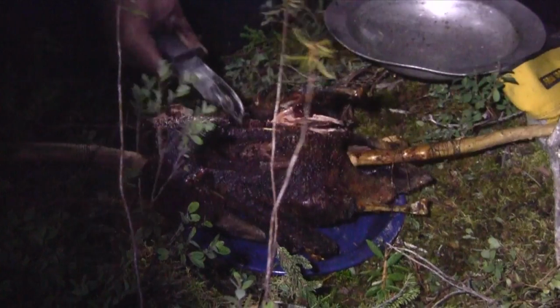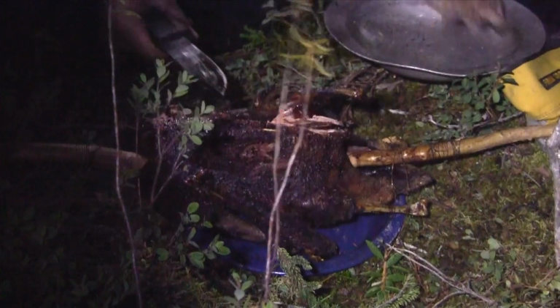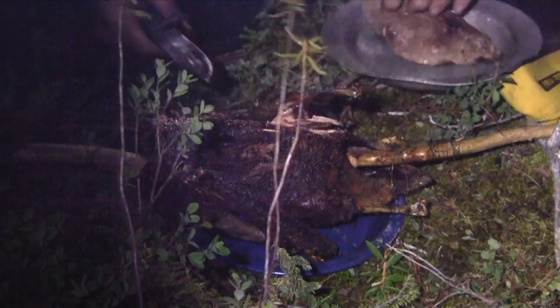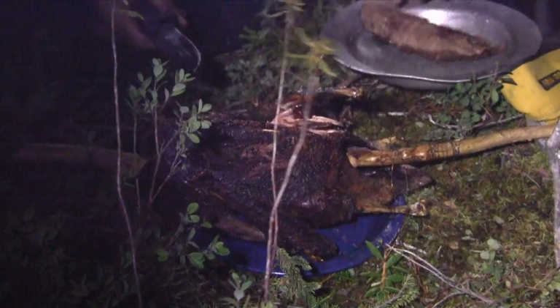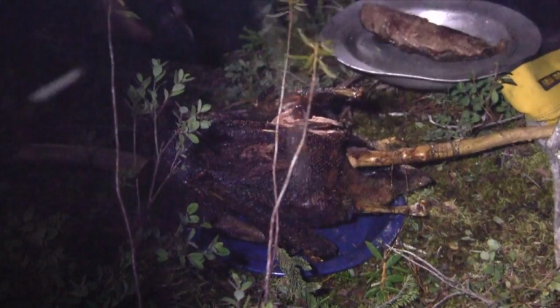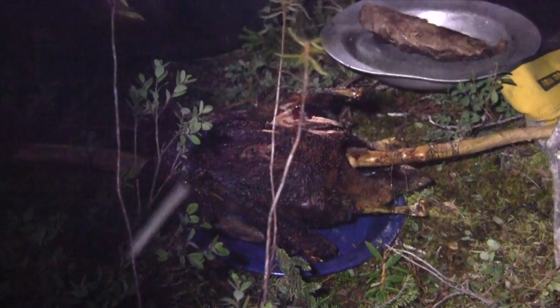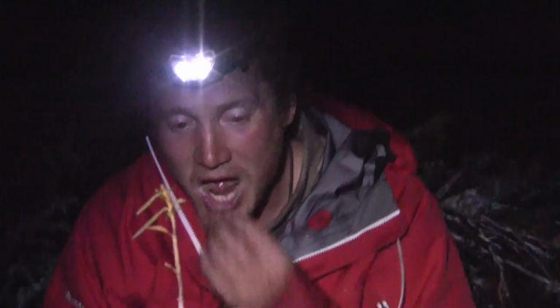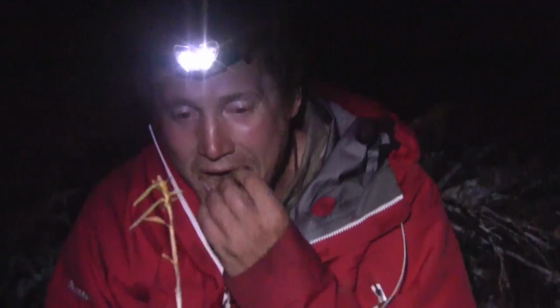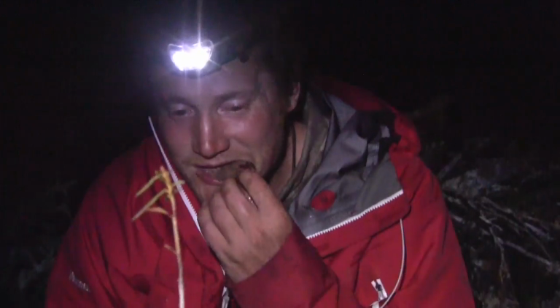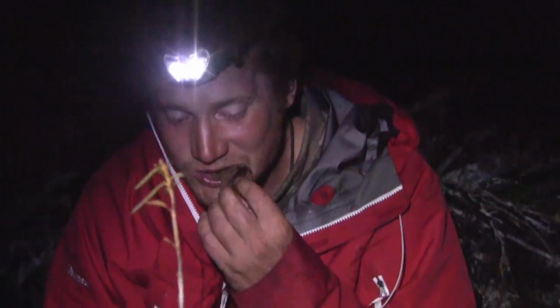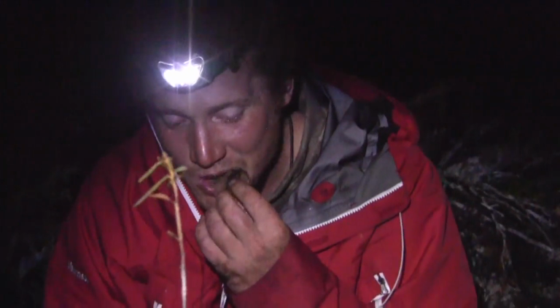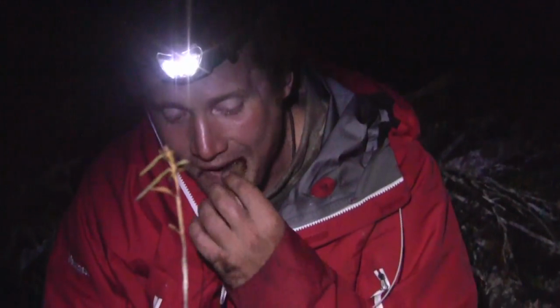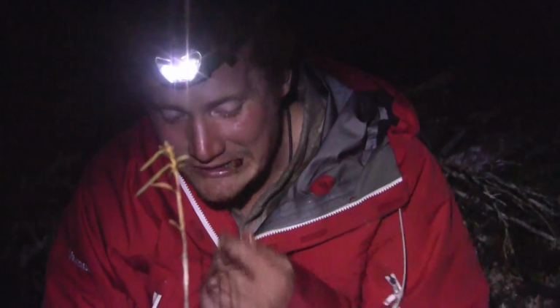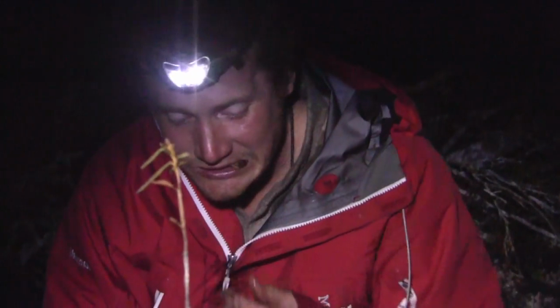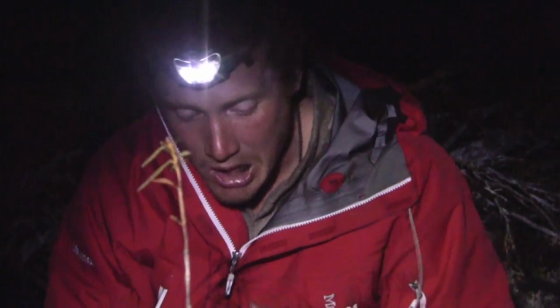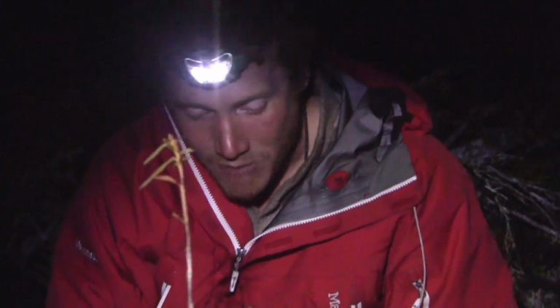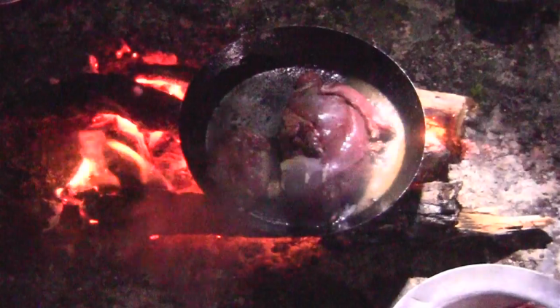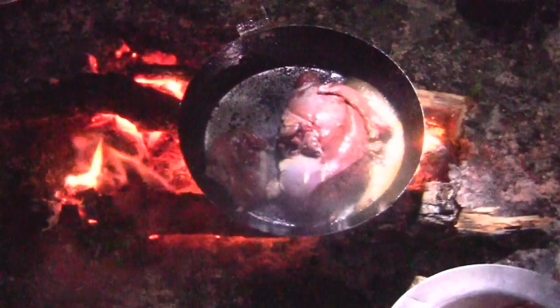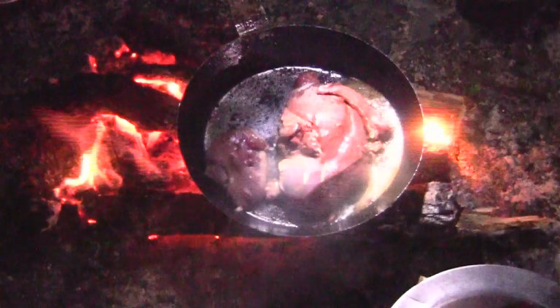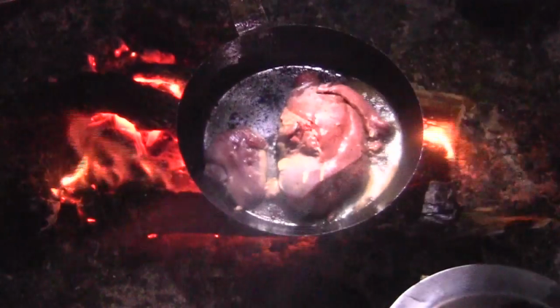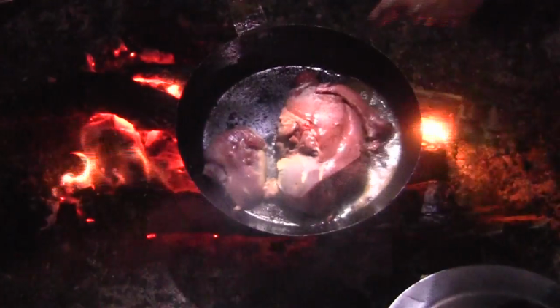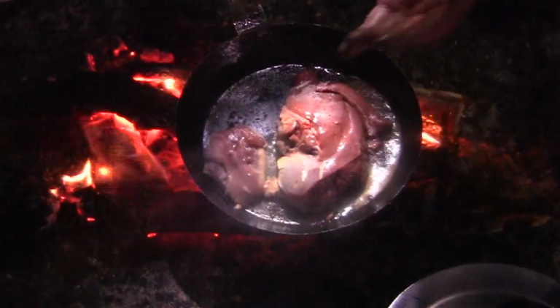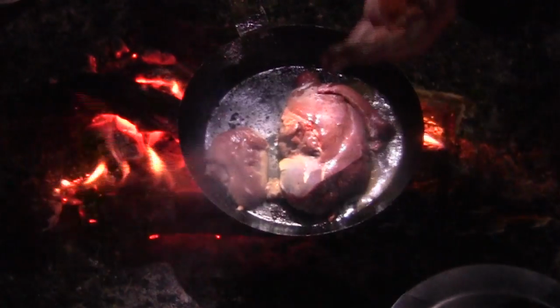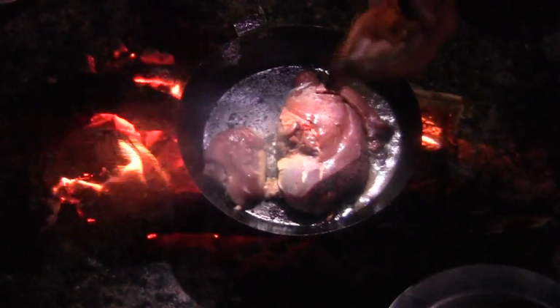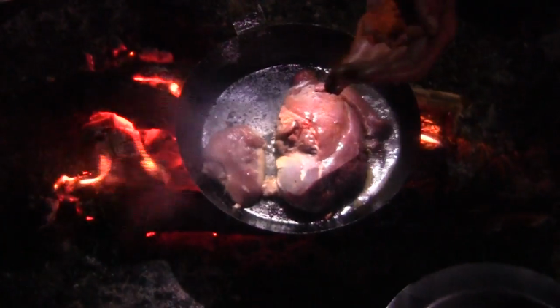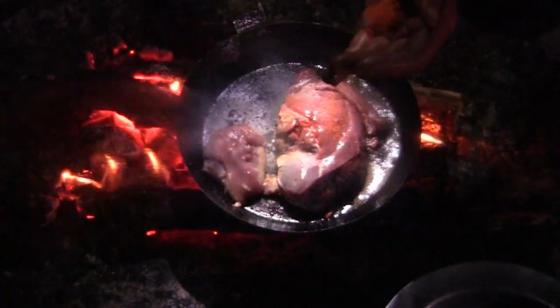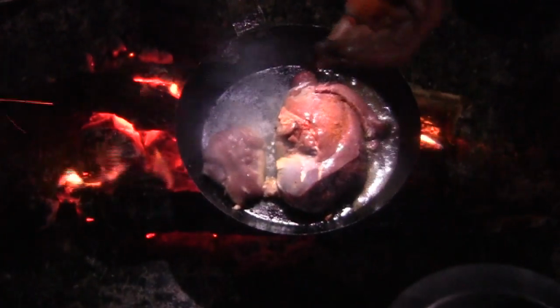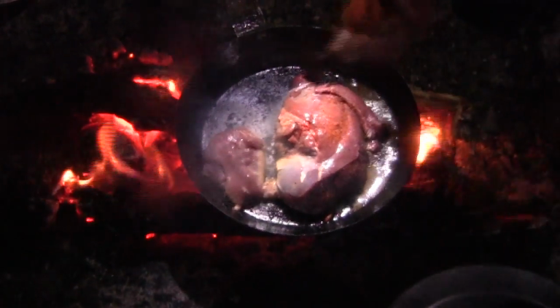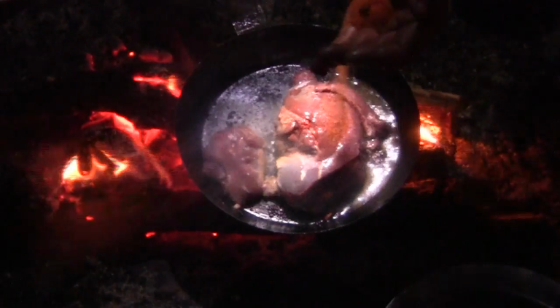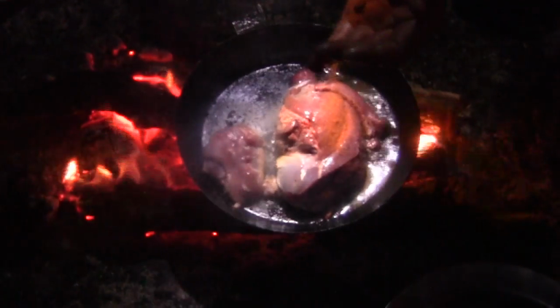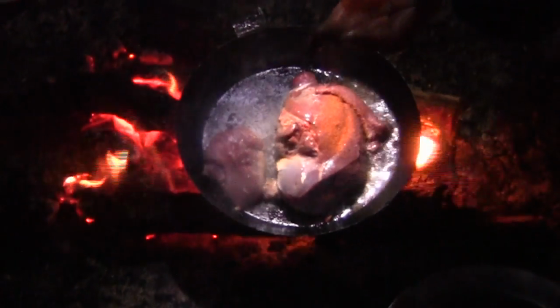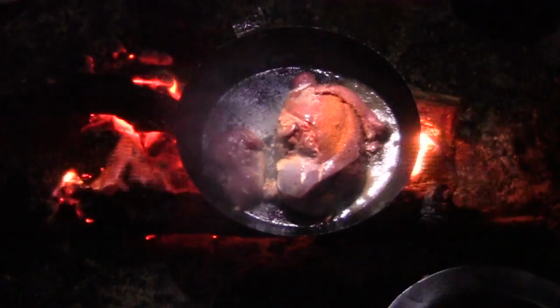When you stab the breast with a fork and no red juices come out, your bird is ready to eat.